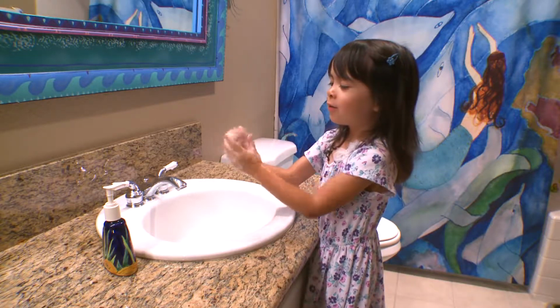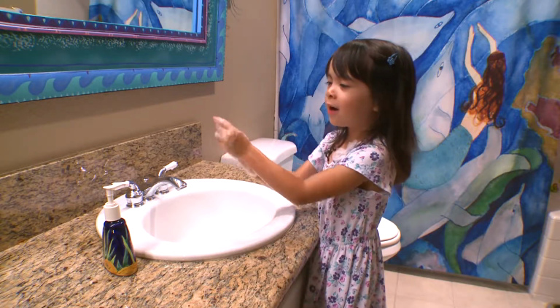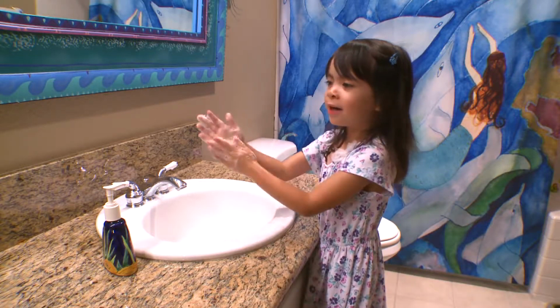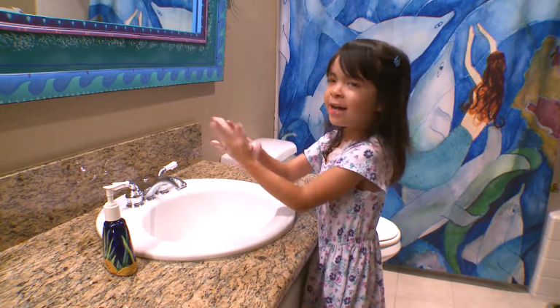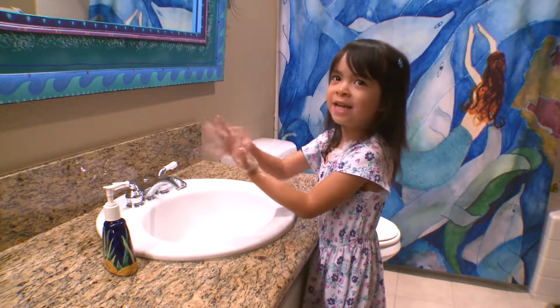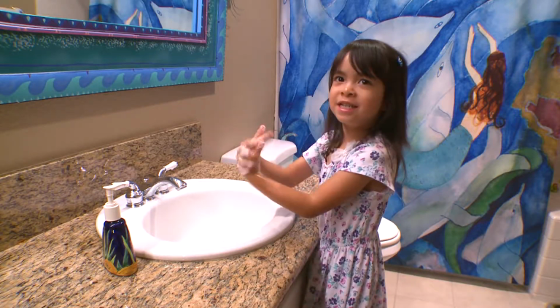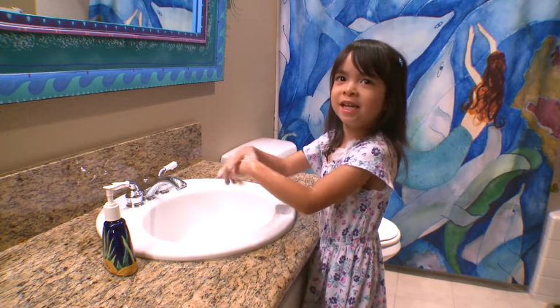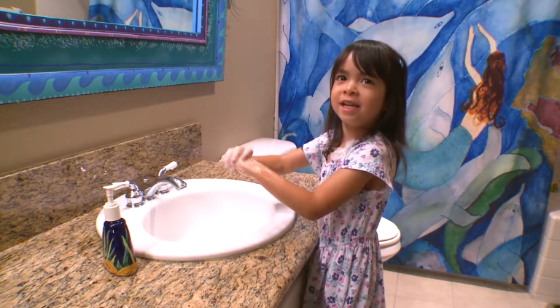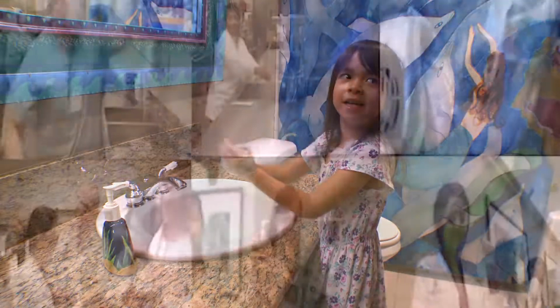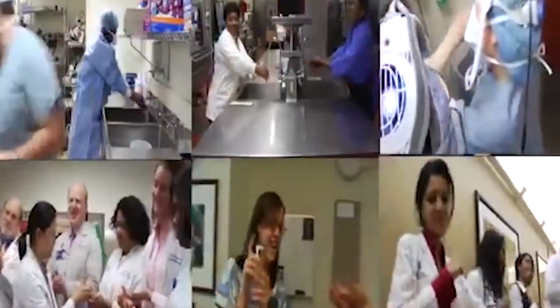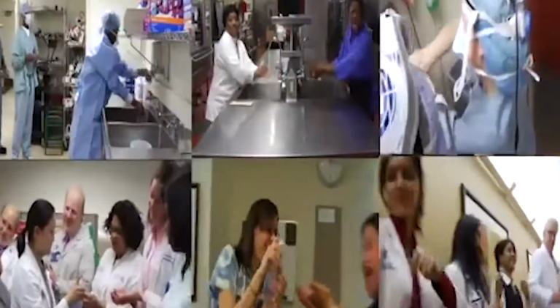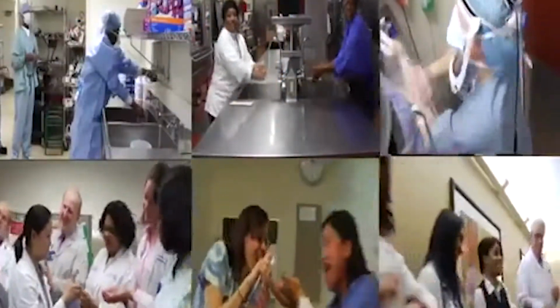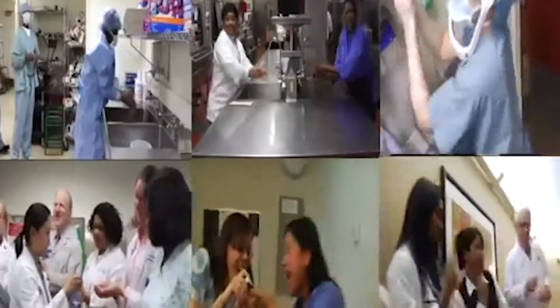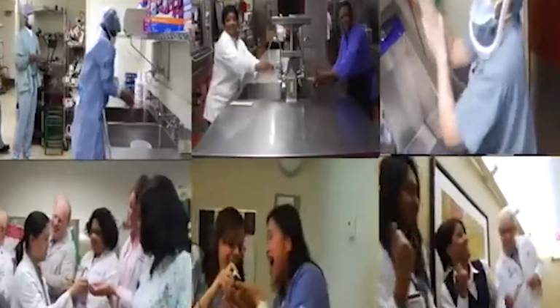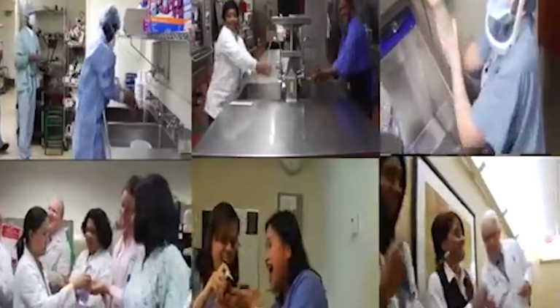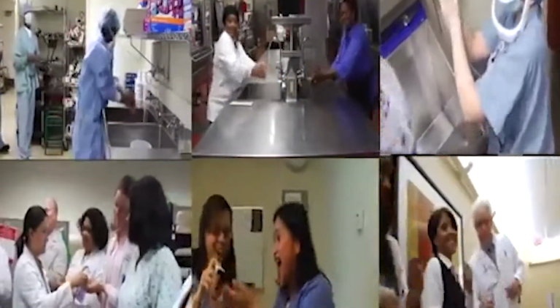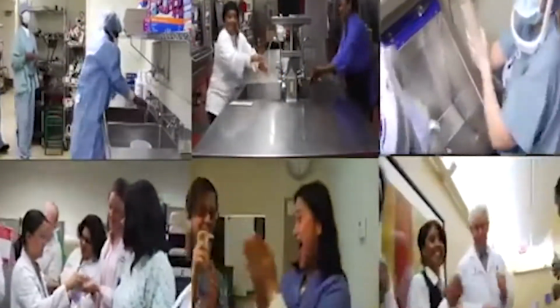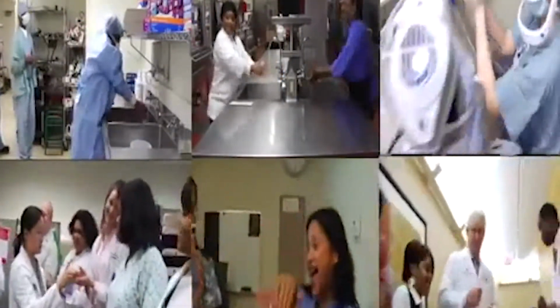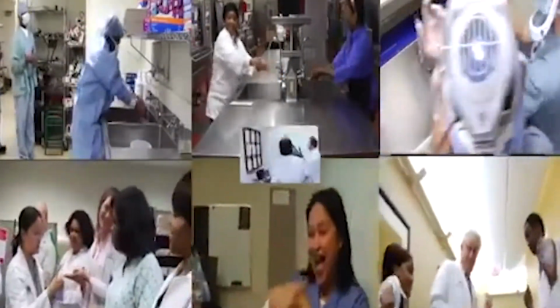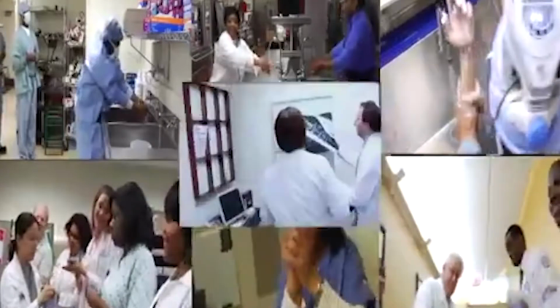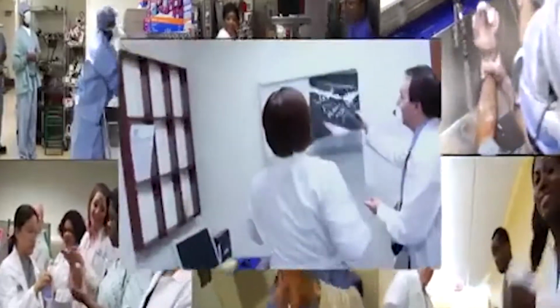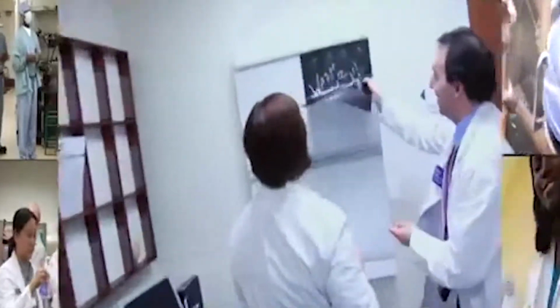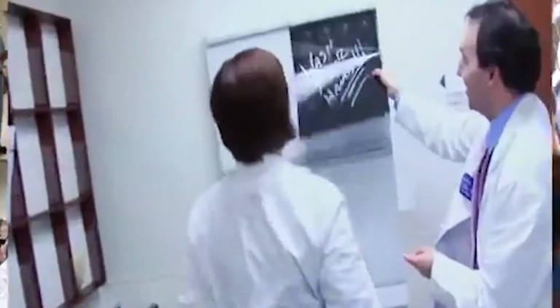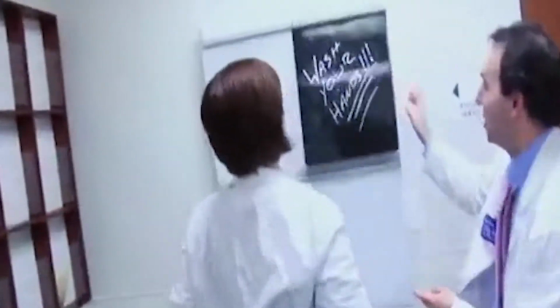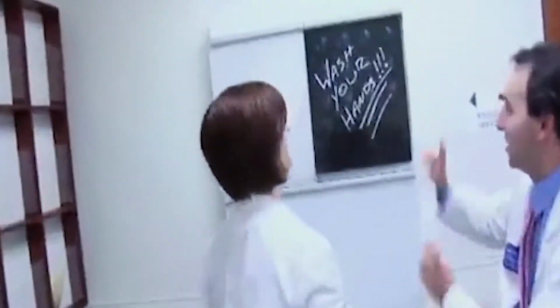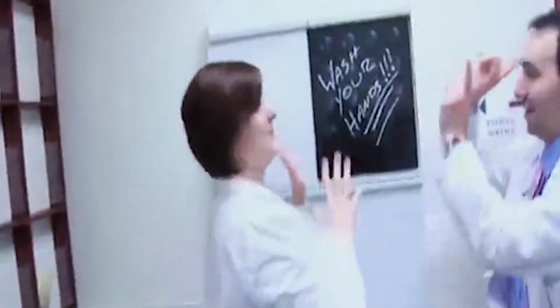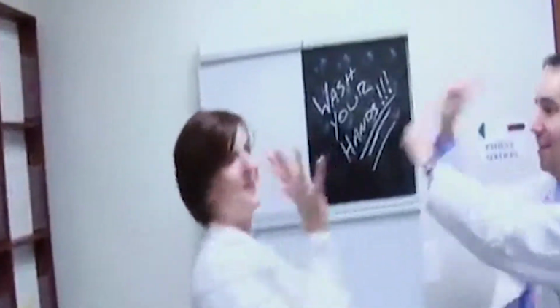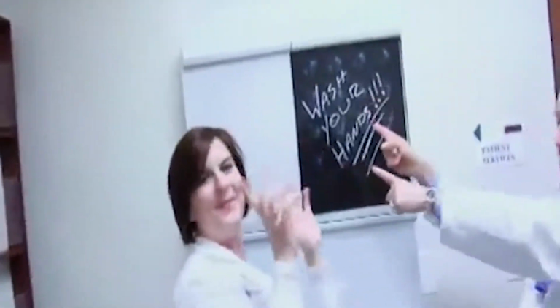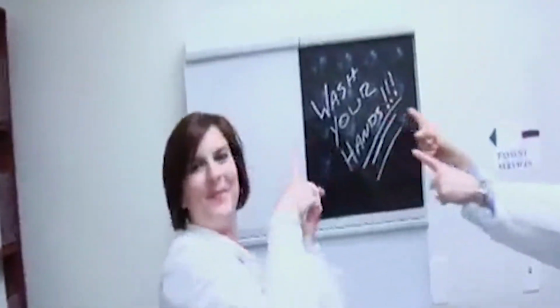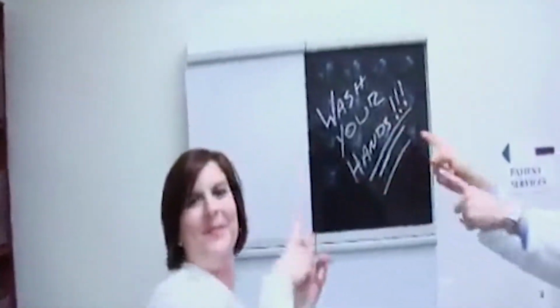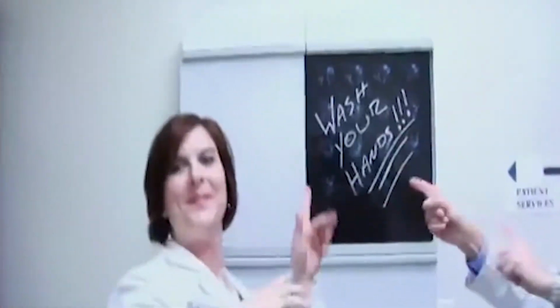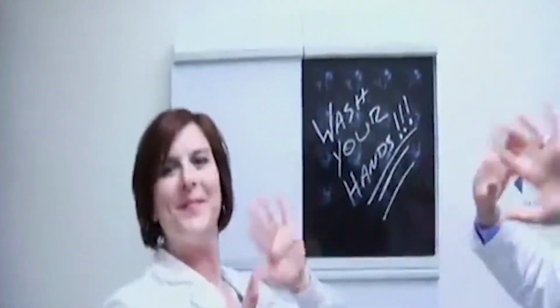Y and Z. Go online. There are videos everywhere saying wash your hands.